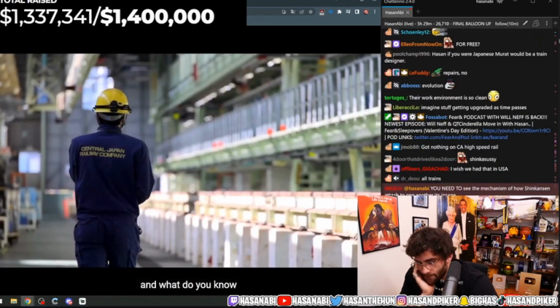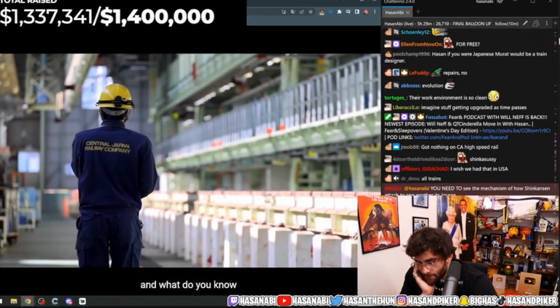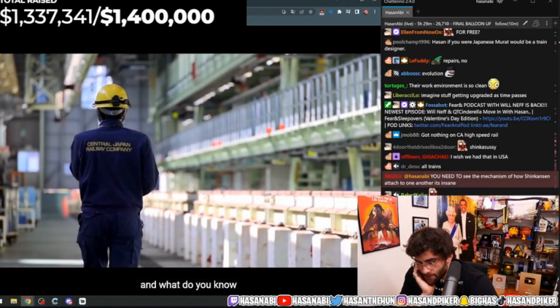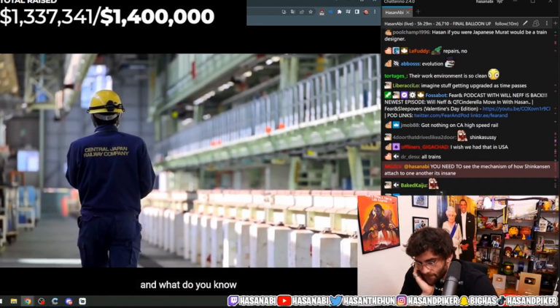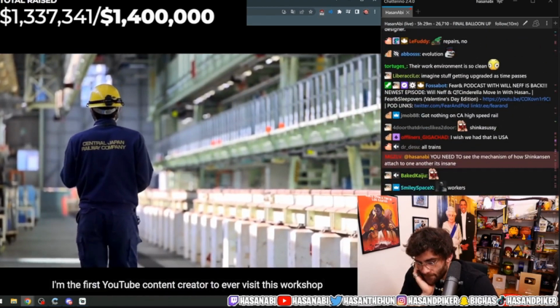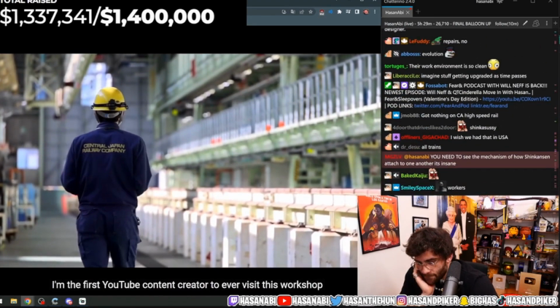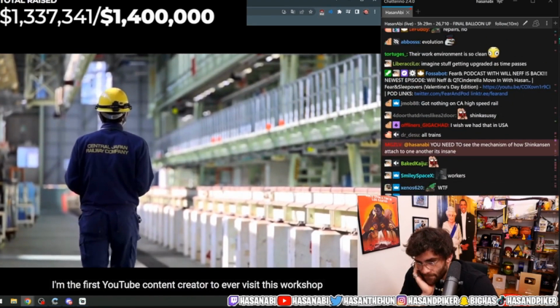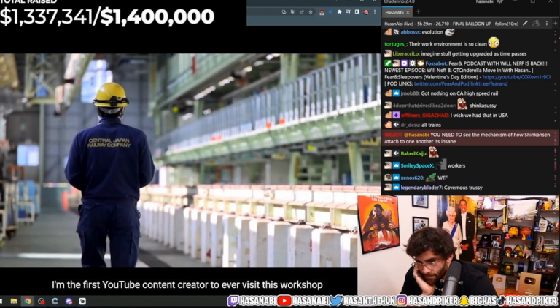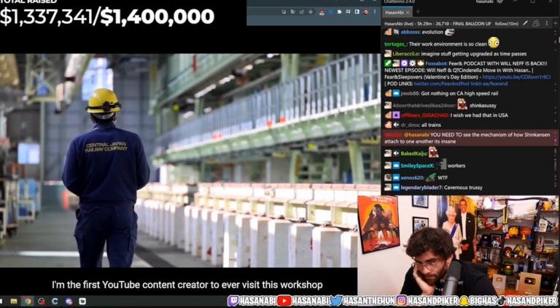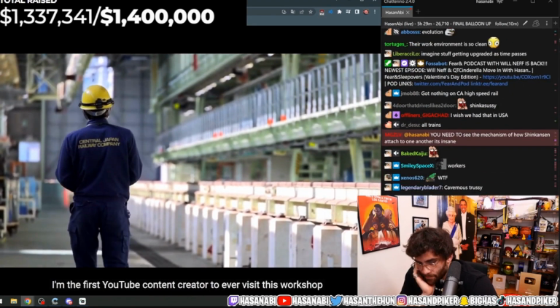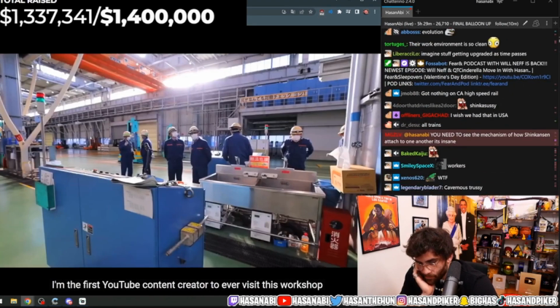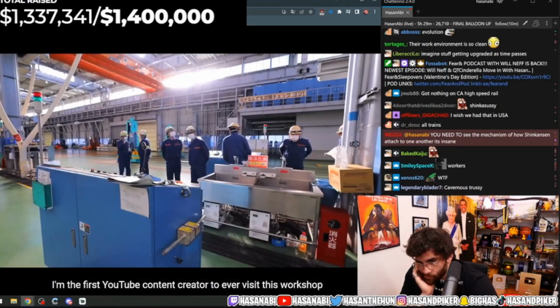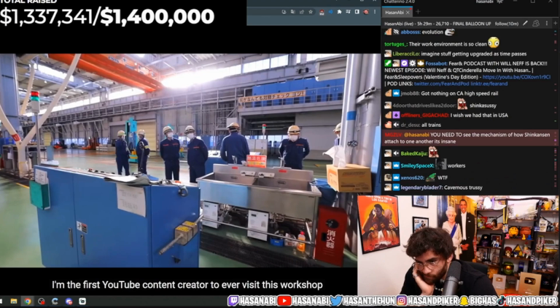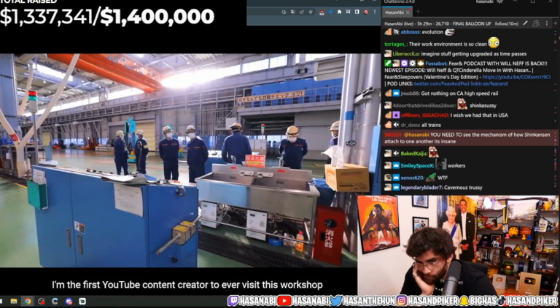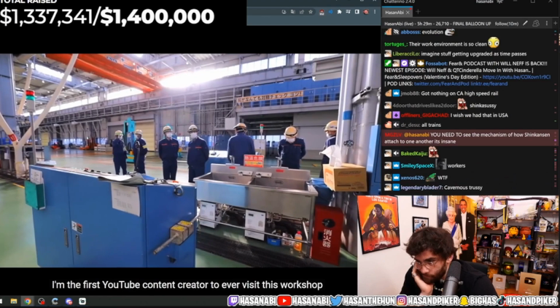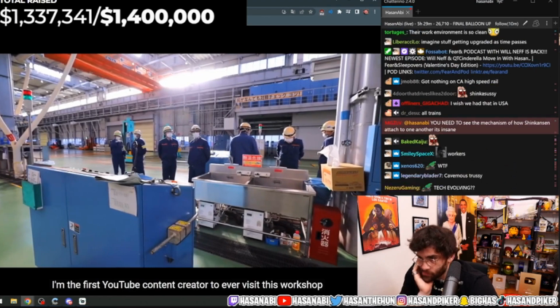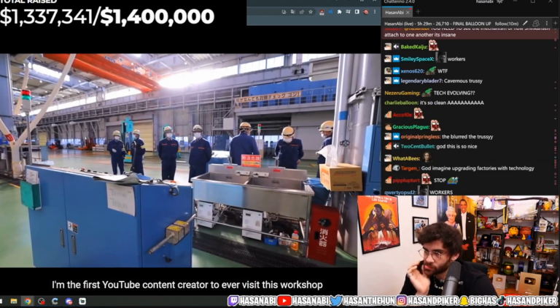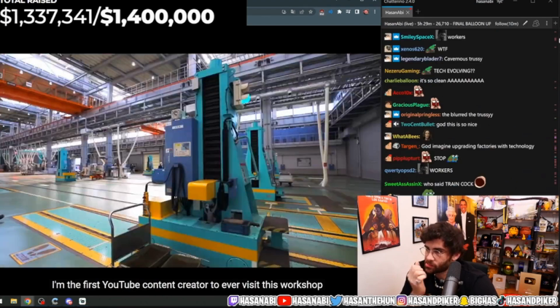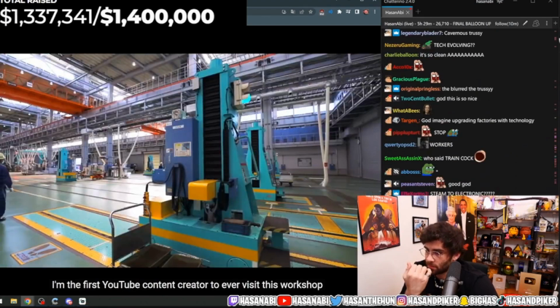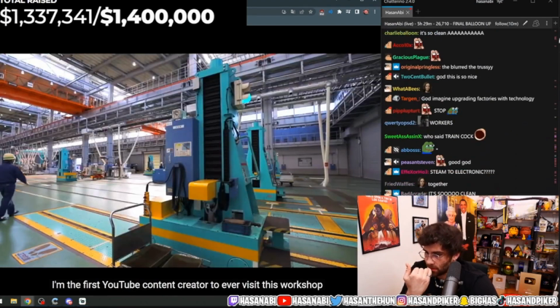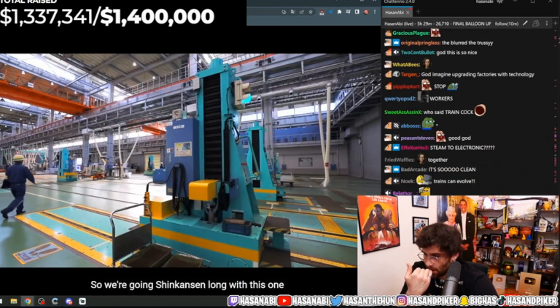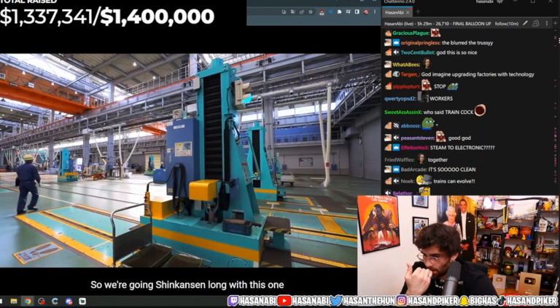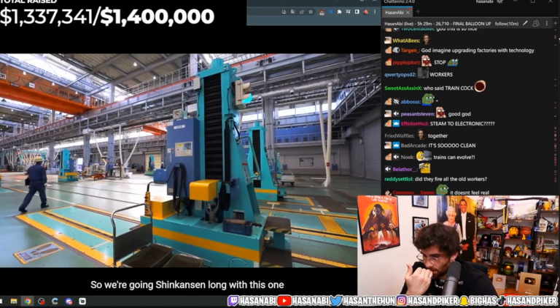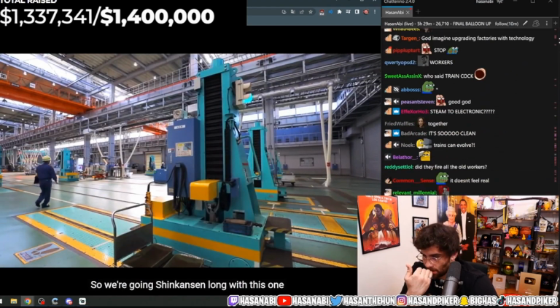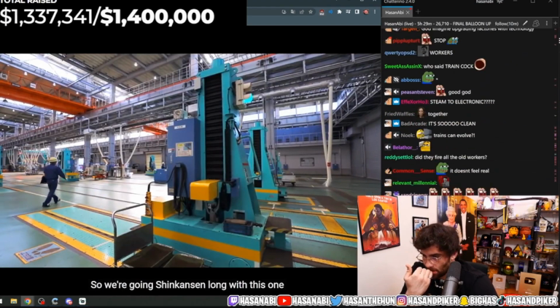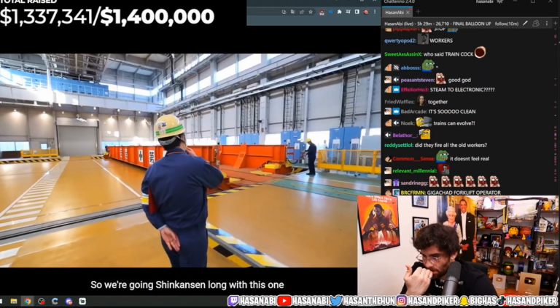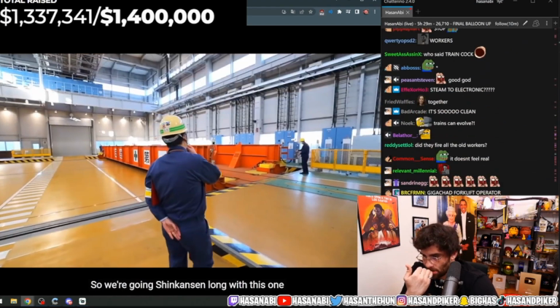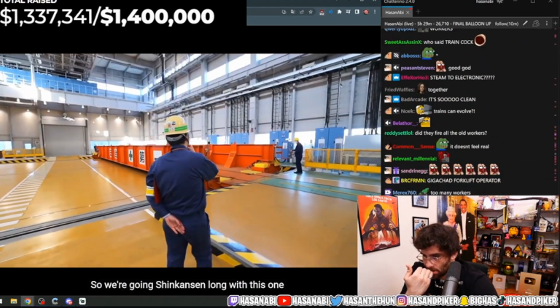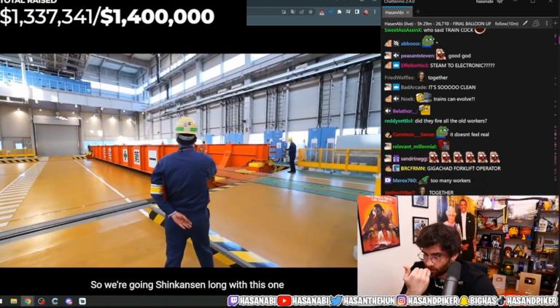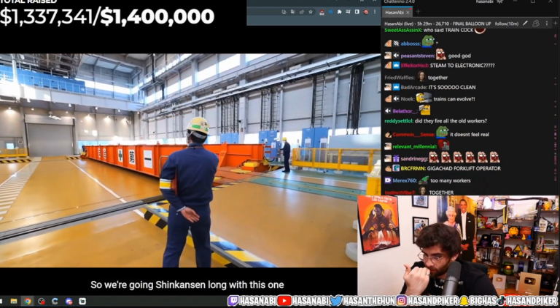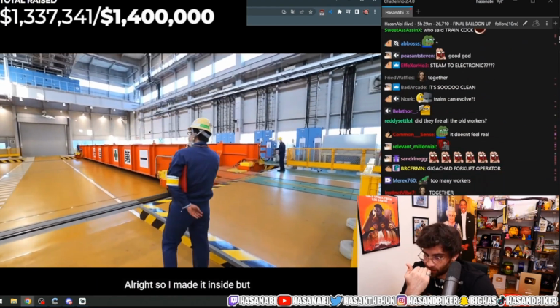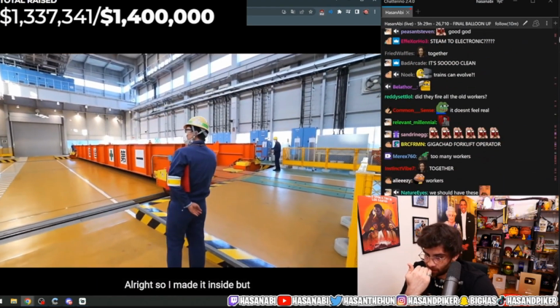And what do you know, I'm the first YouTube content creator to ever visit this workshop. So we're going Shinkansen long with this one.